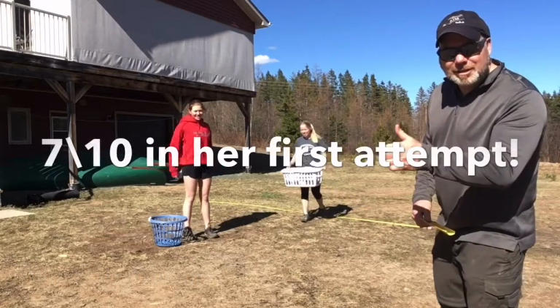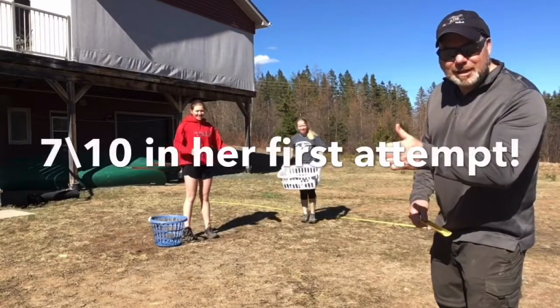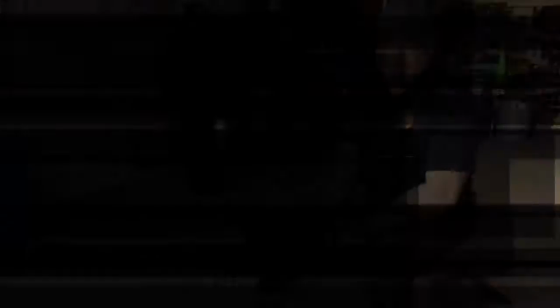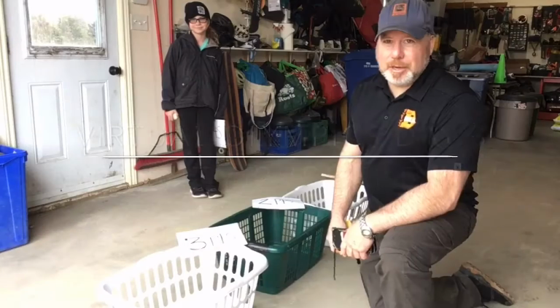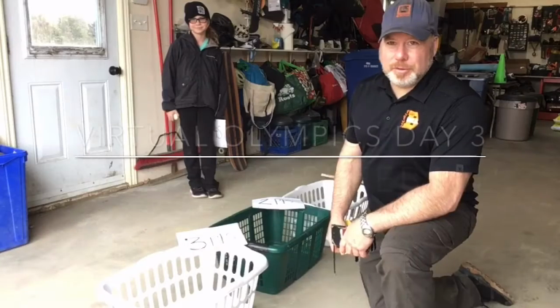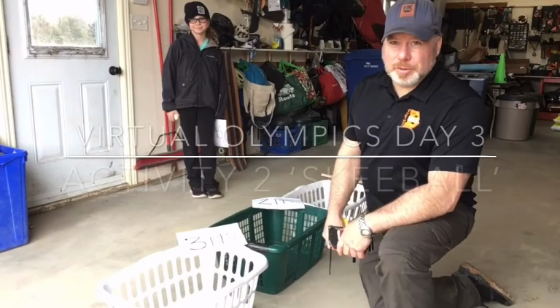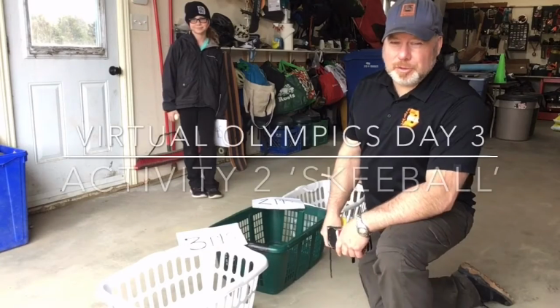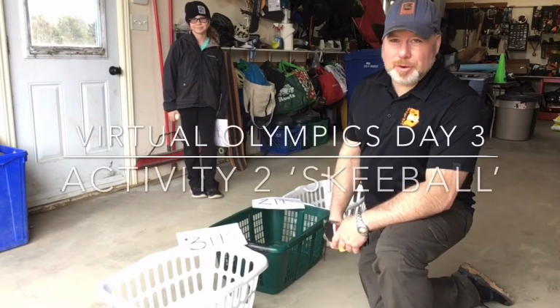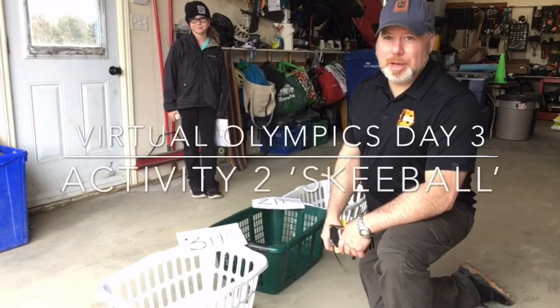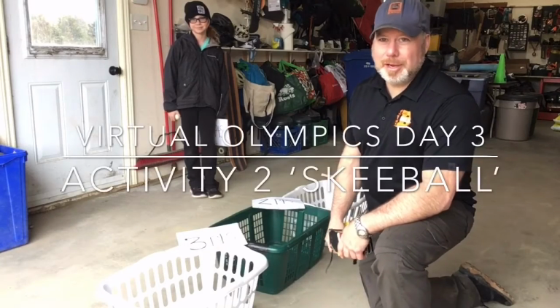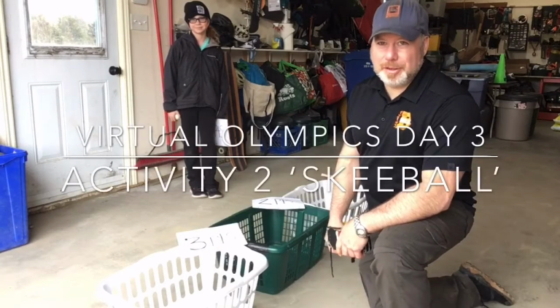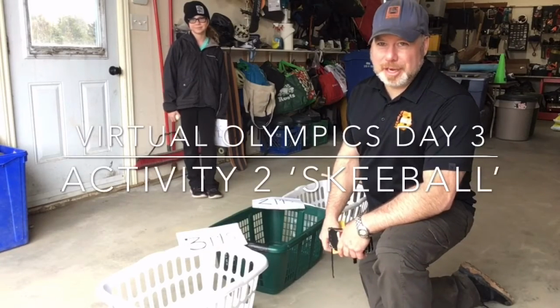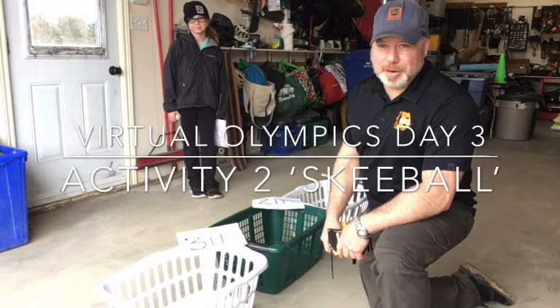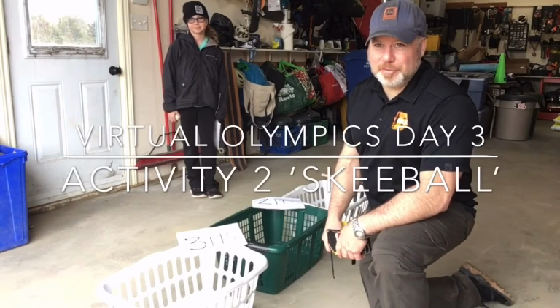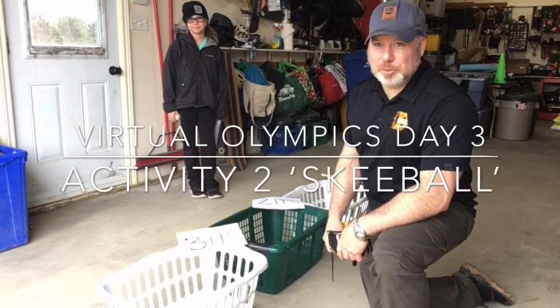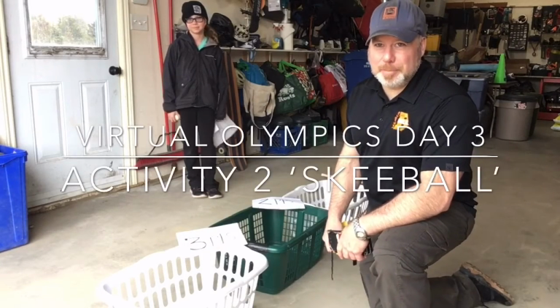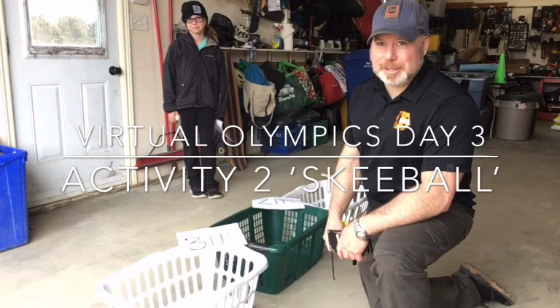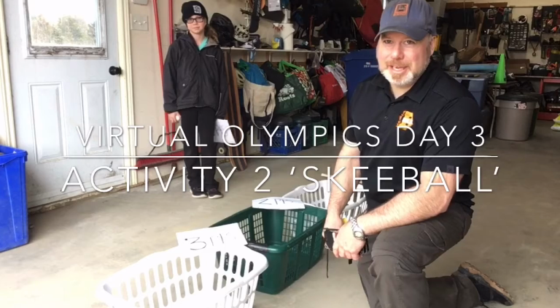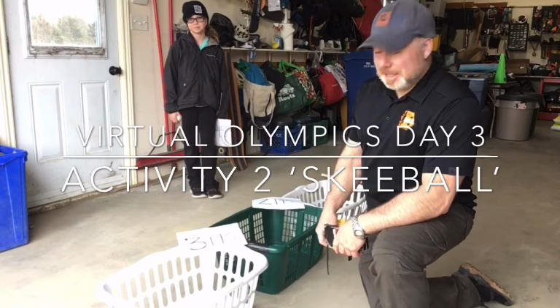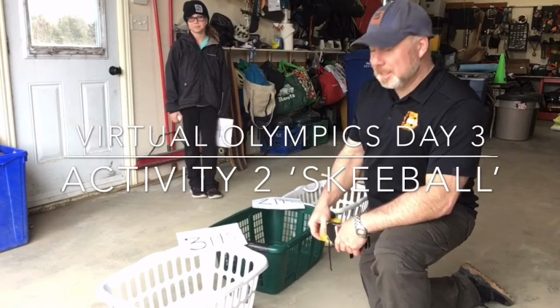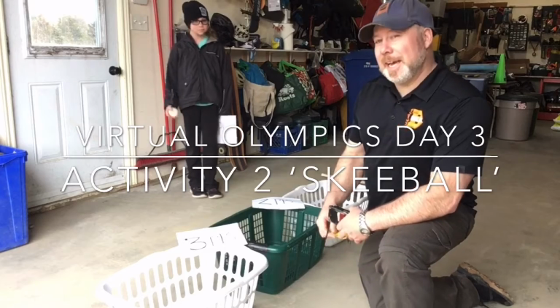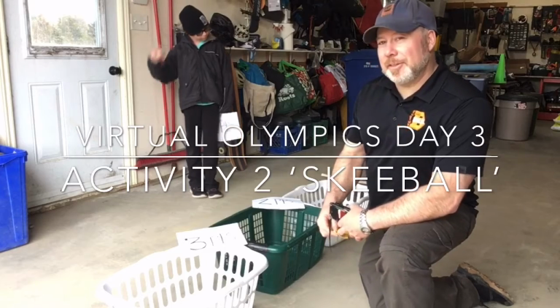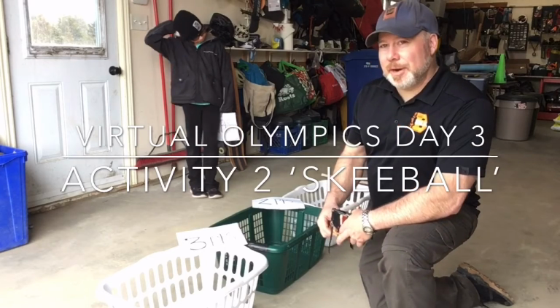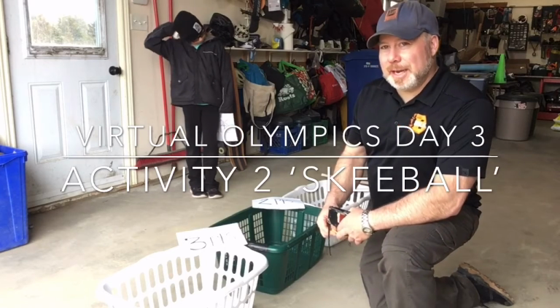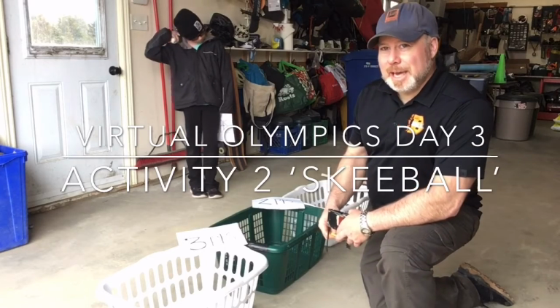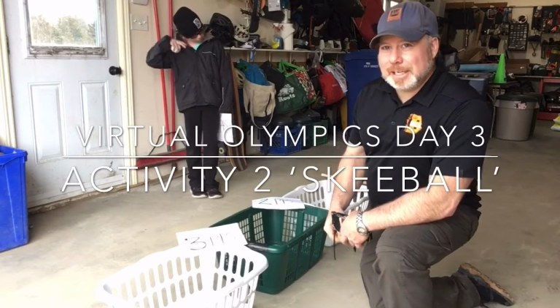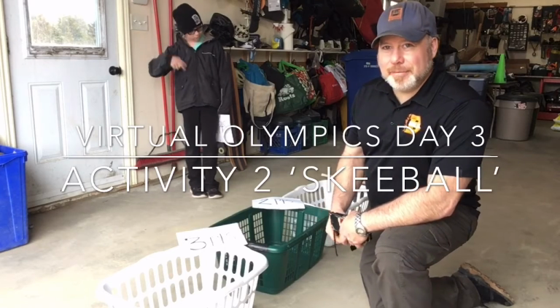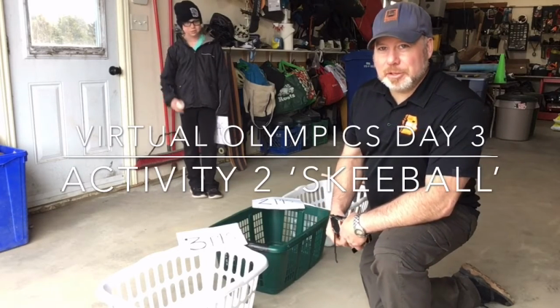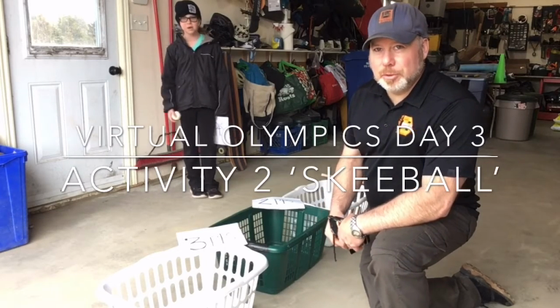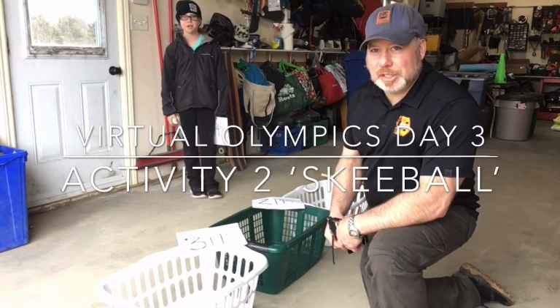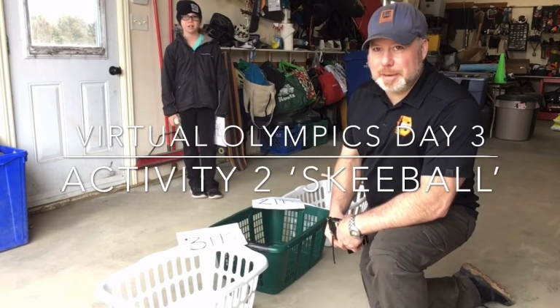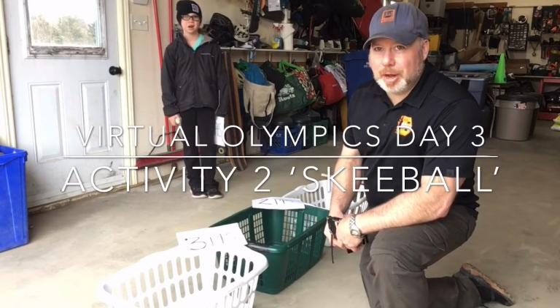In Anglephone School District North, another segment of virtual Olympics — this is day three, activity two: Ski Ball.